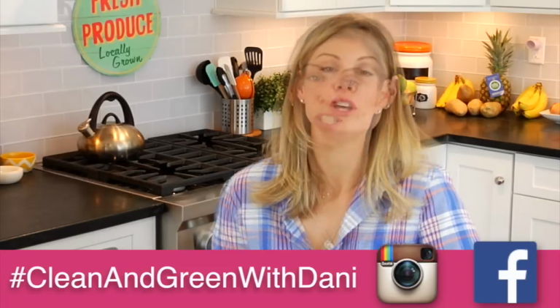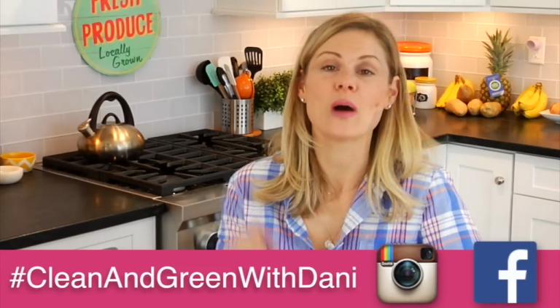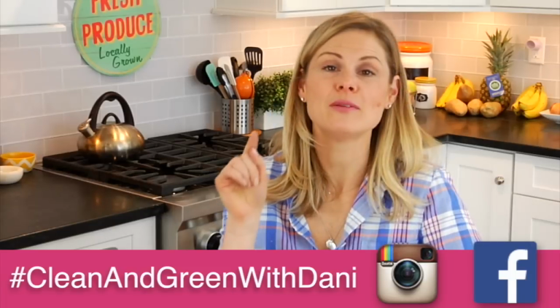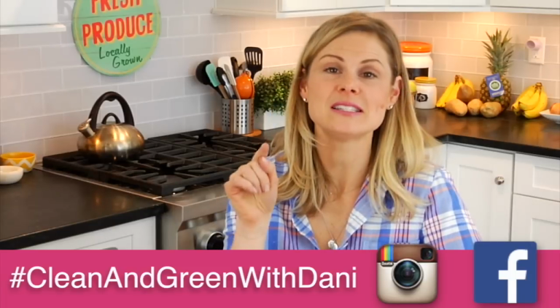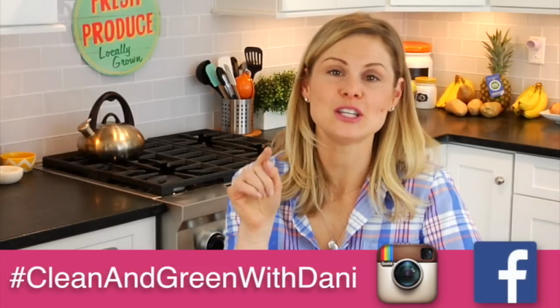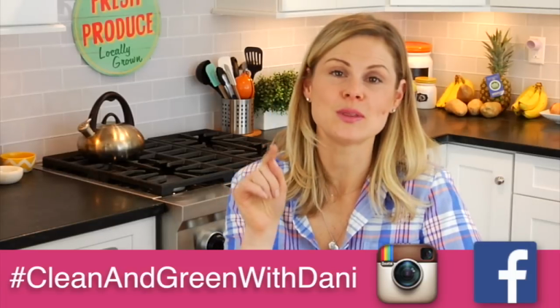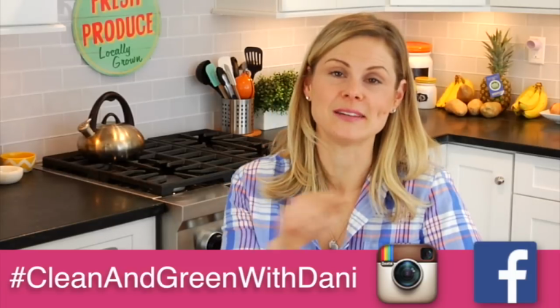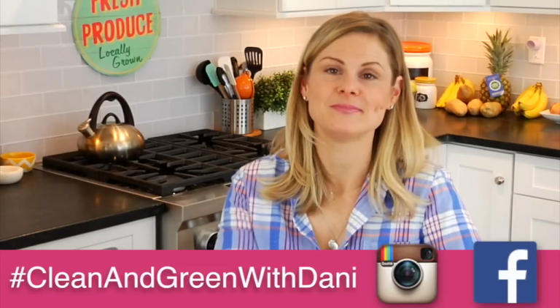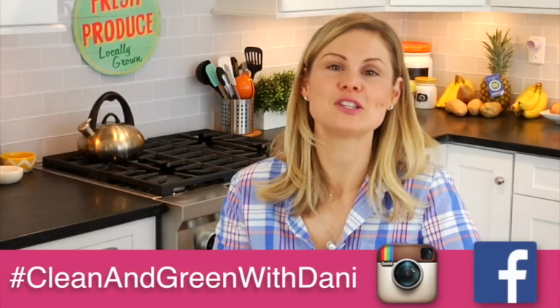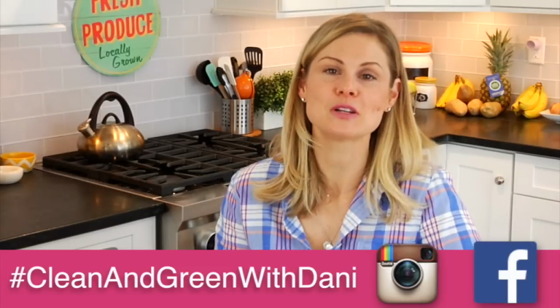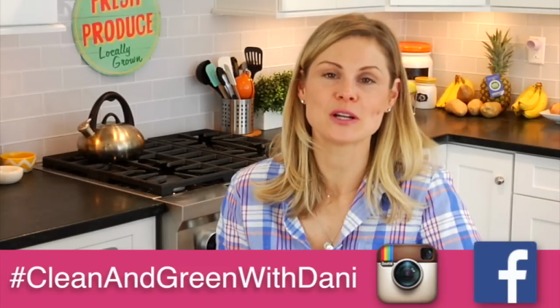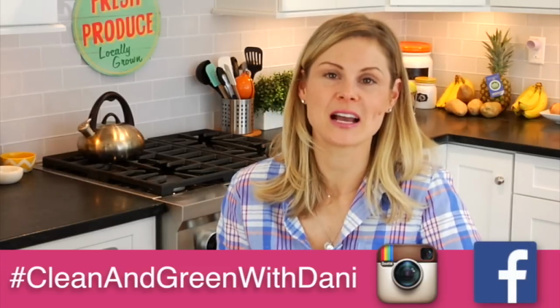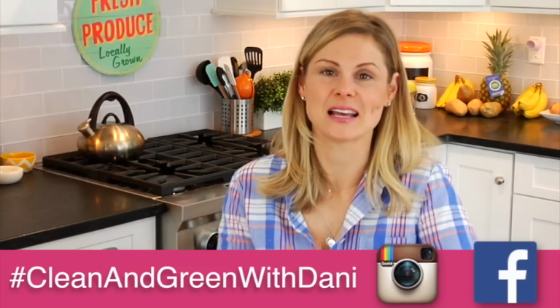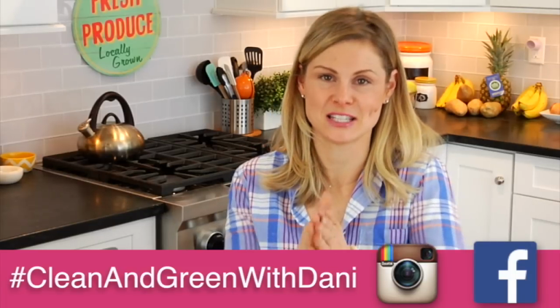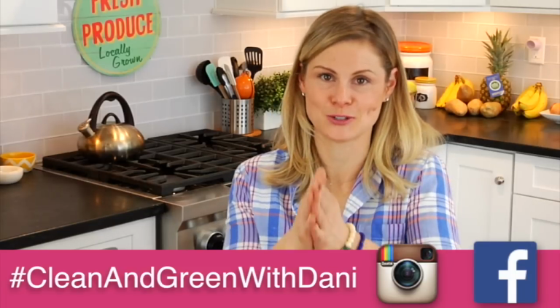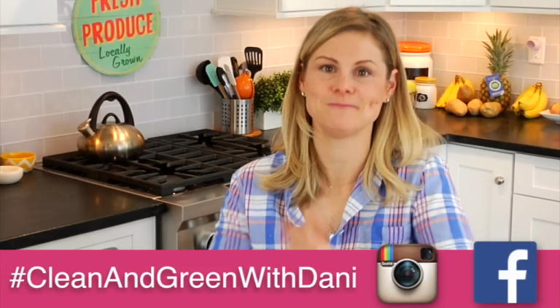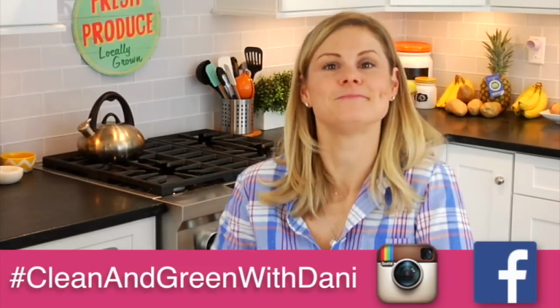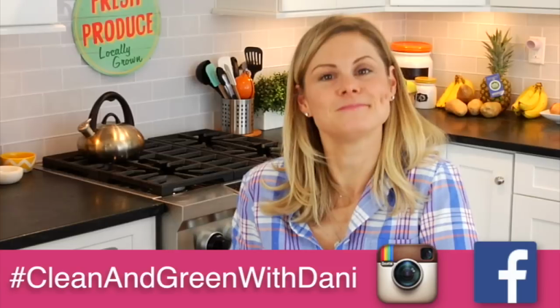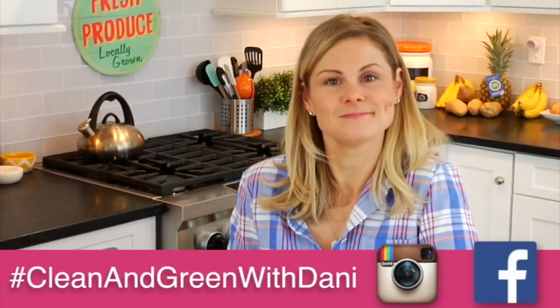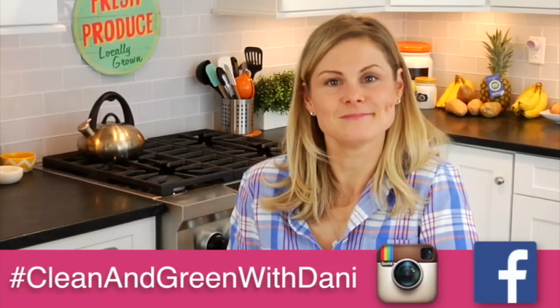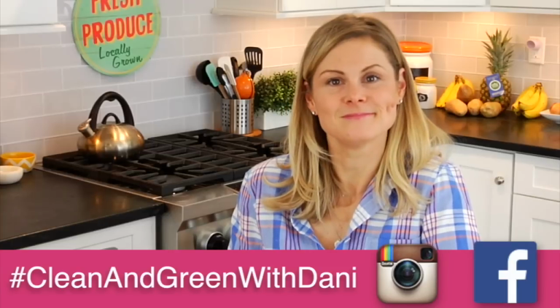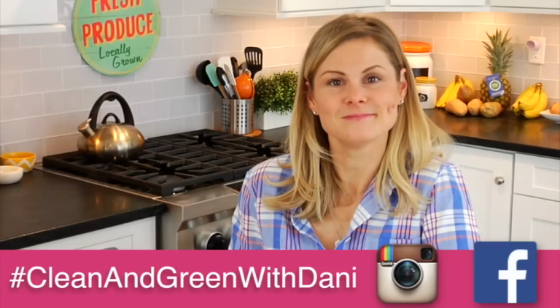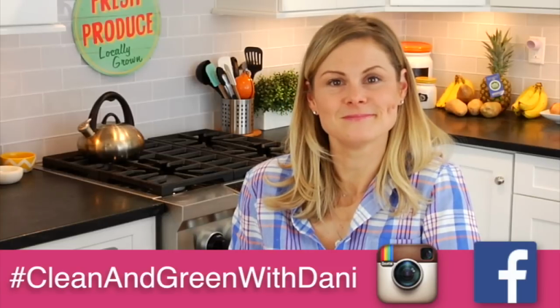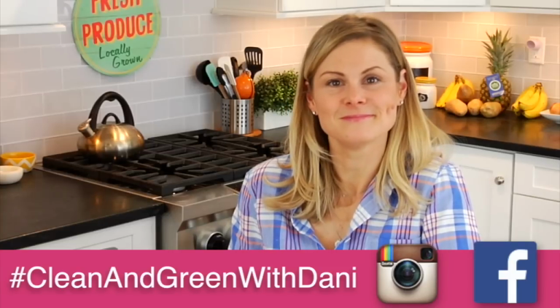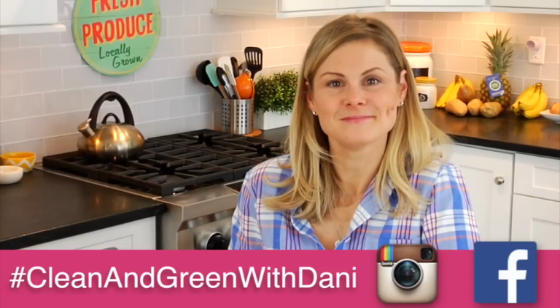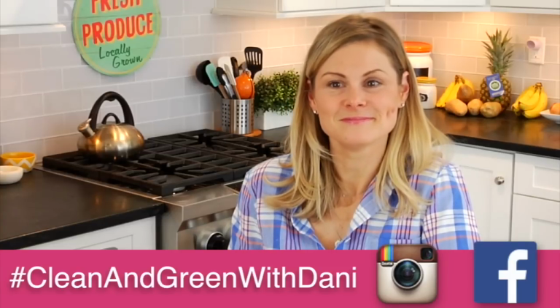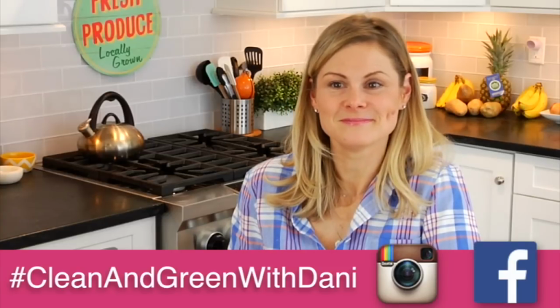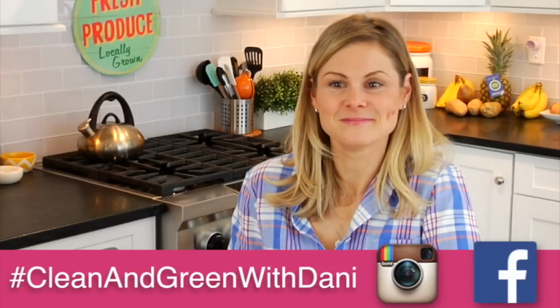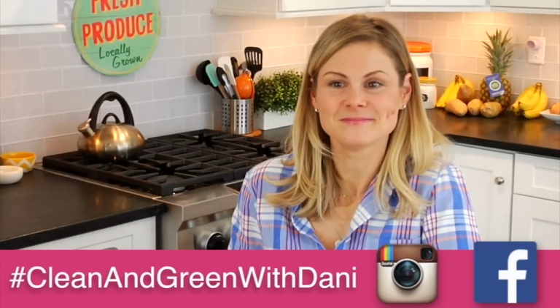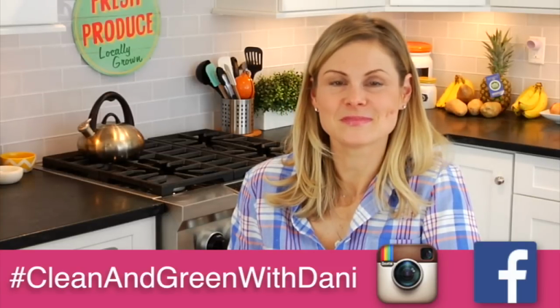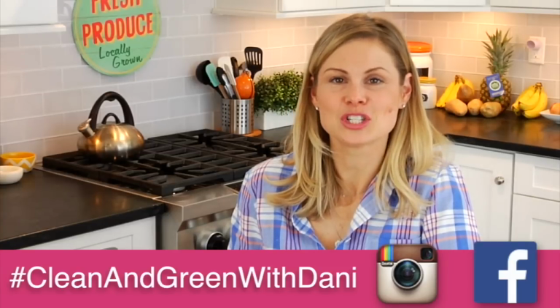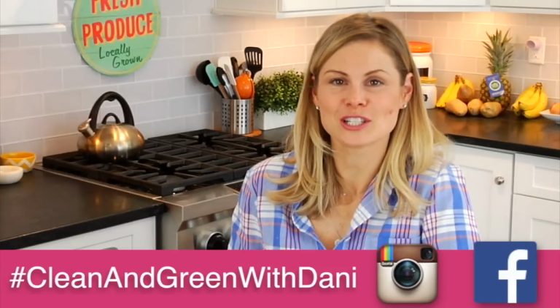So I will see you then. Thanks so much for watching, guys. I'll see you soon. Cheers!